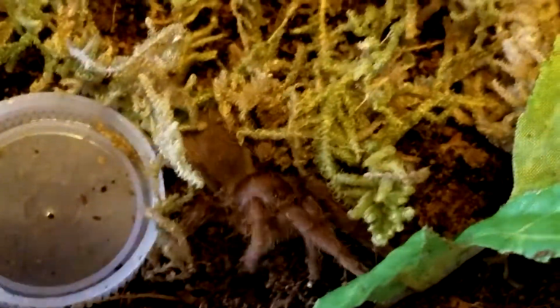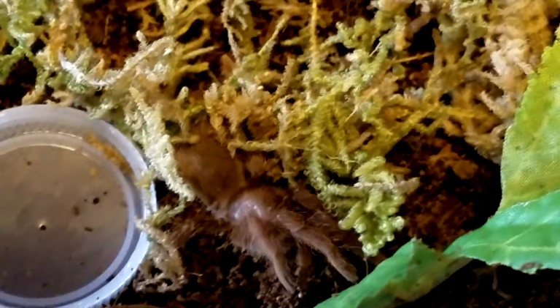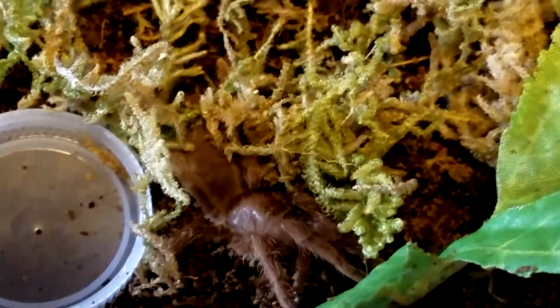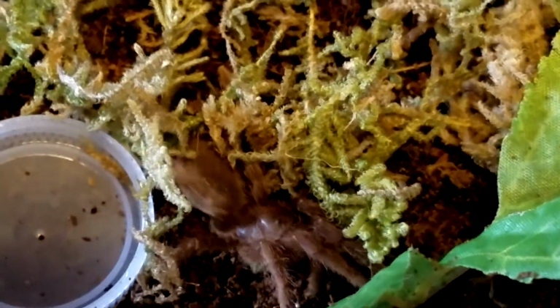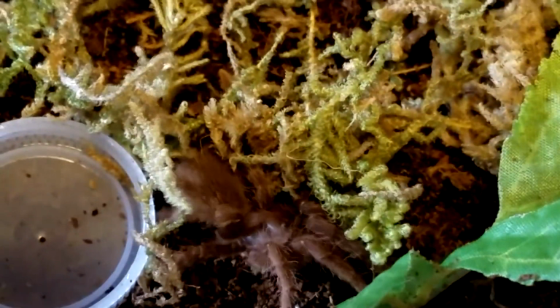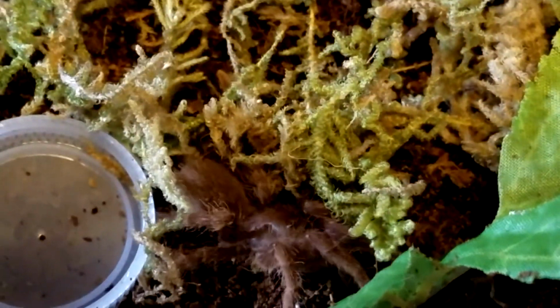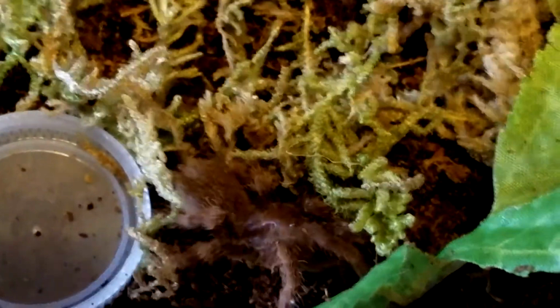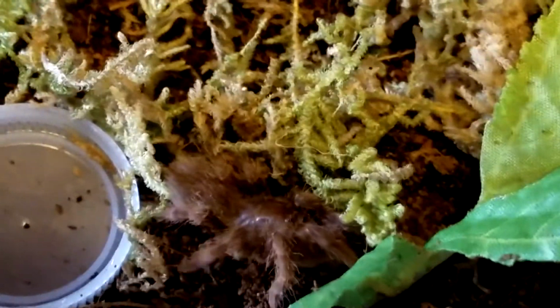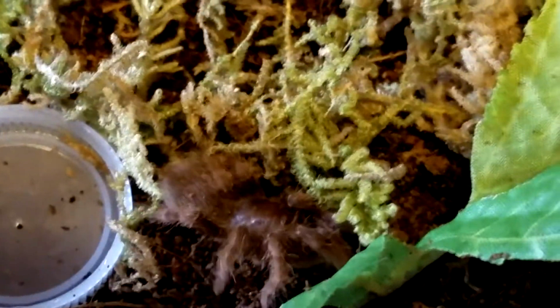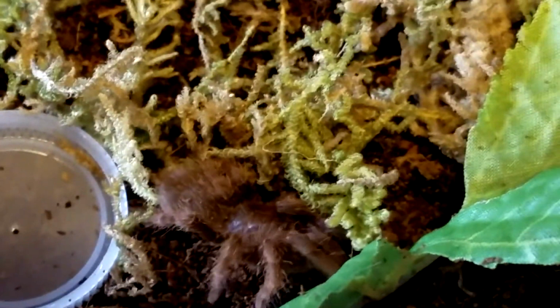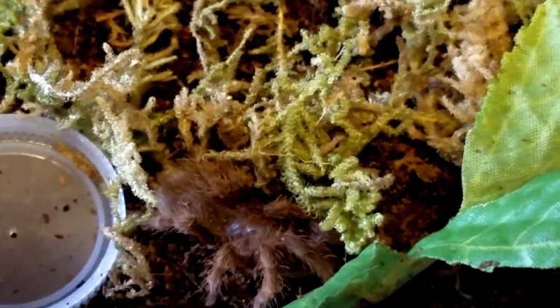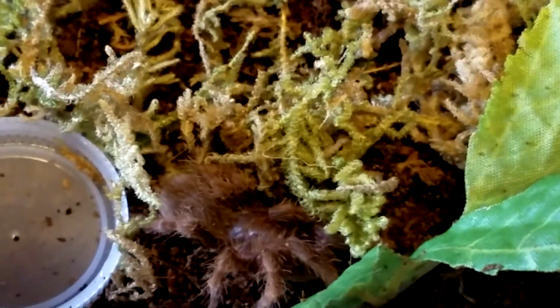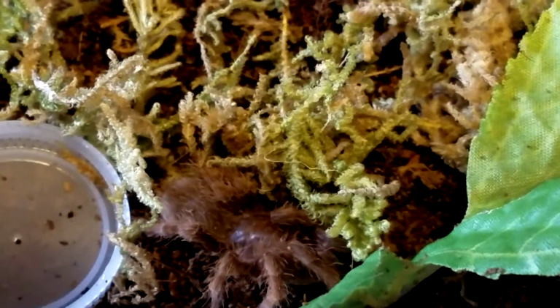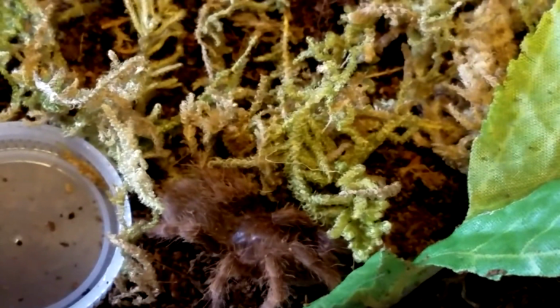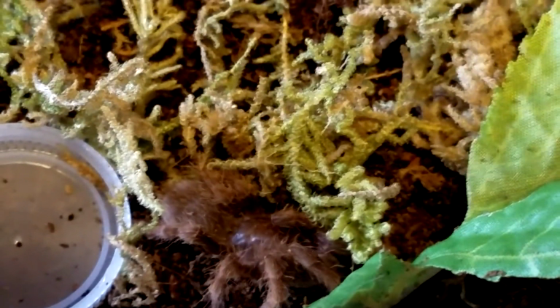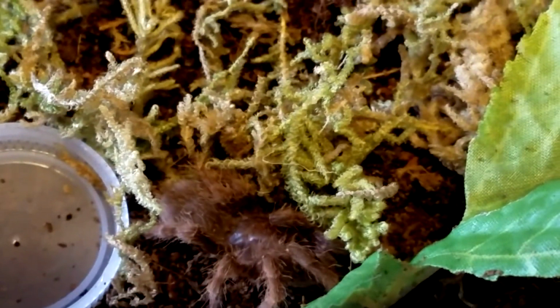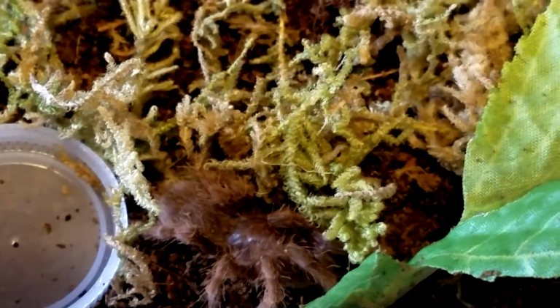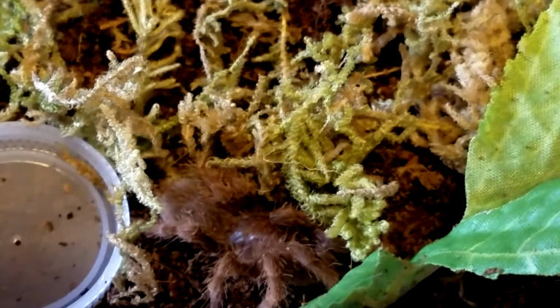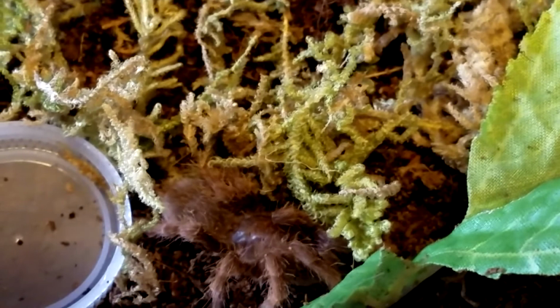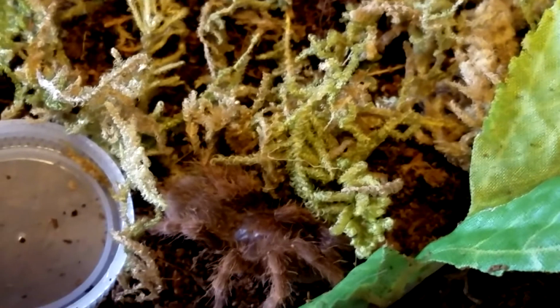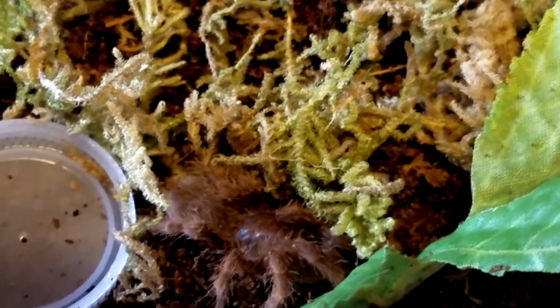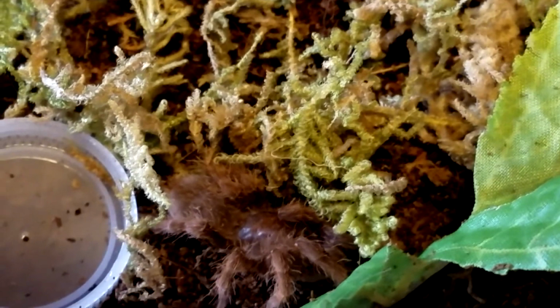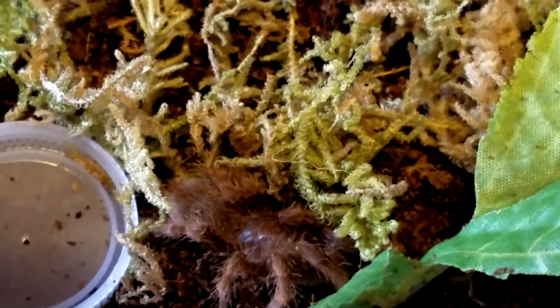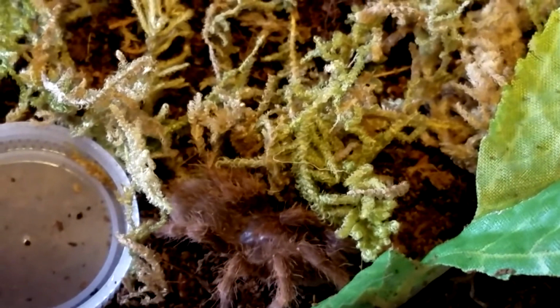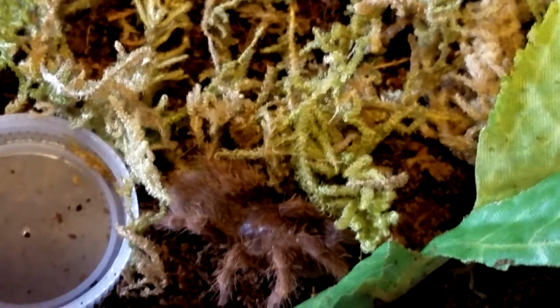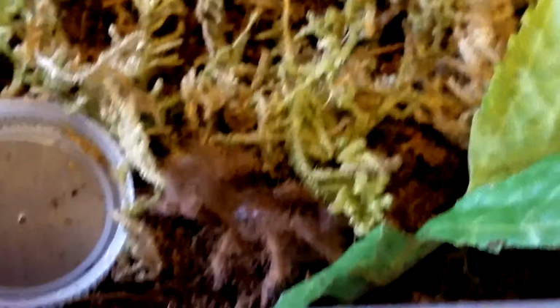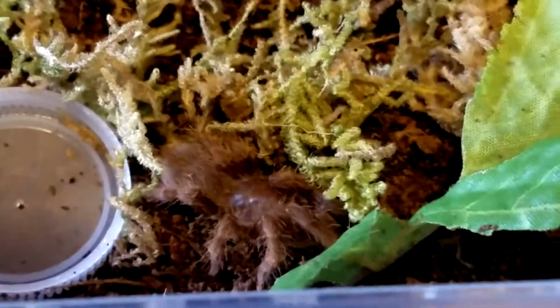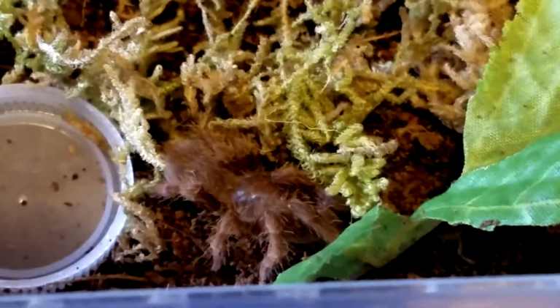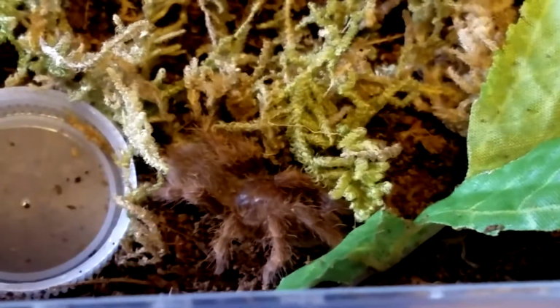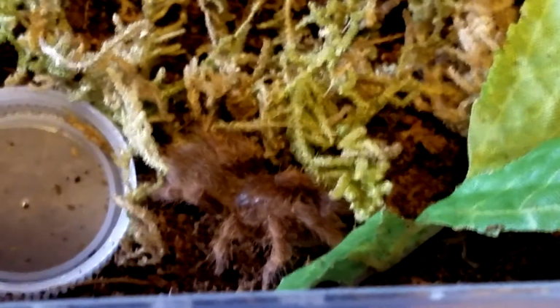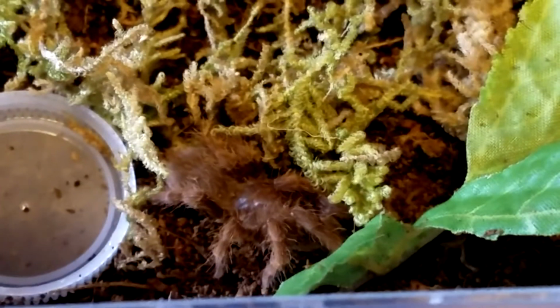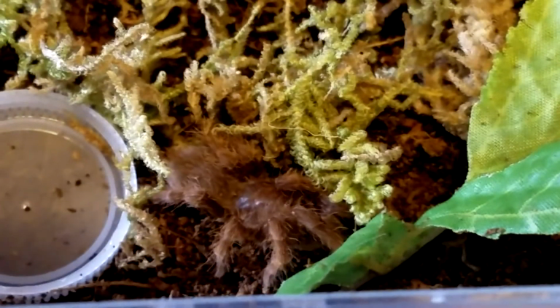Thank you very much — this is the Pelinobius muticus, the king baboon tarantula.